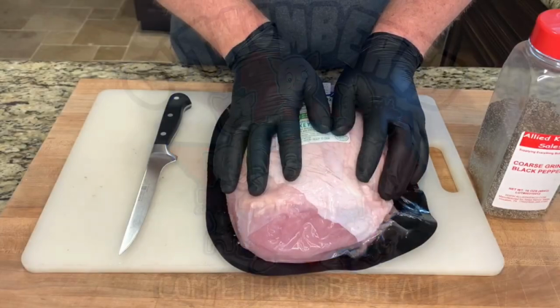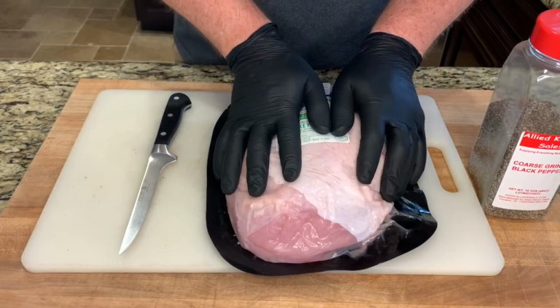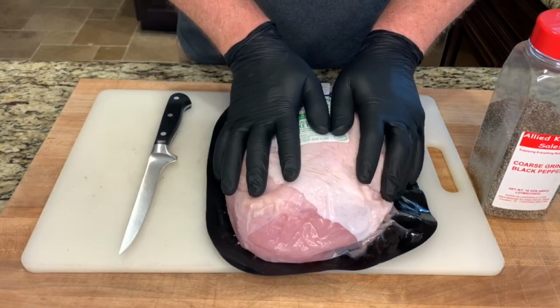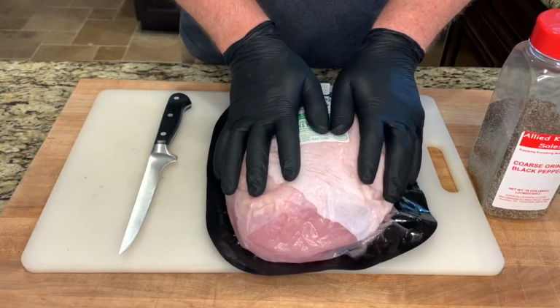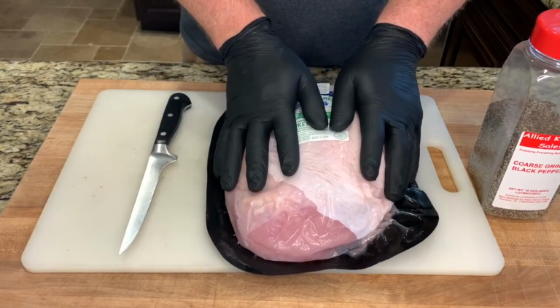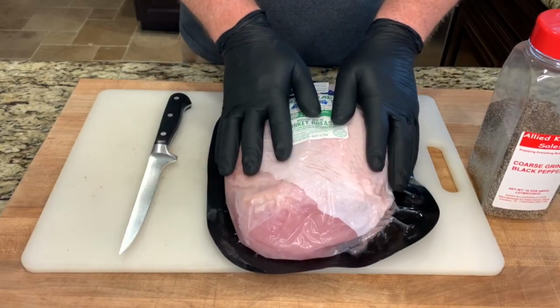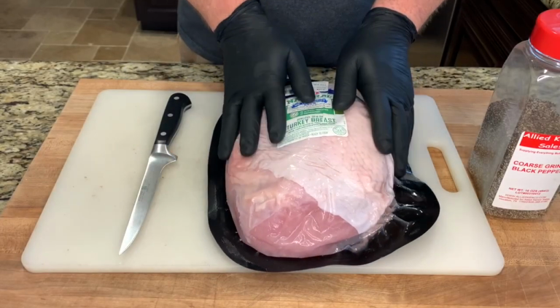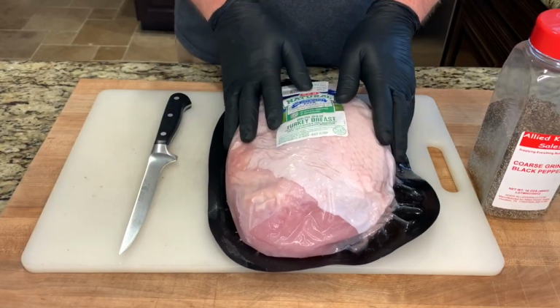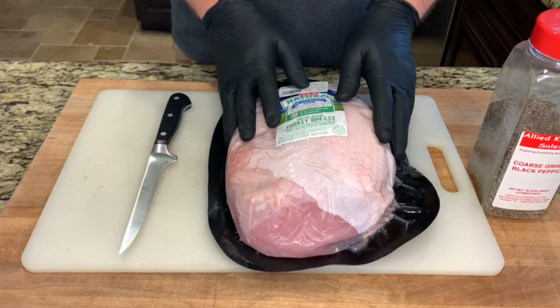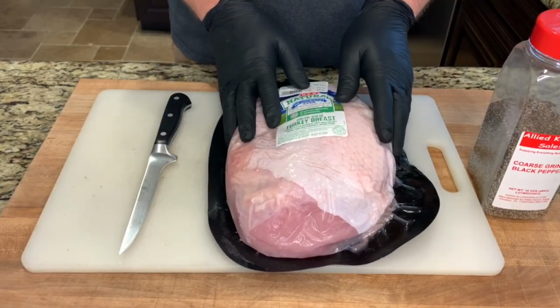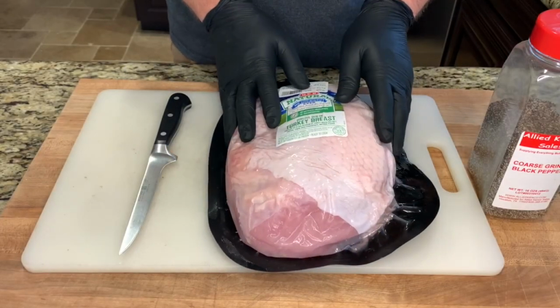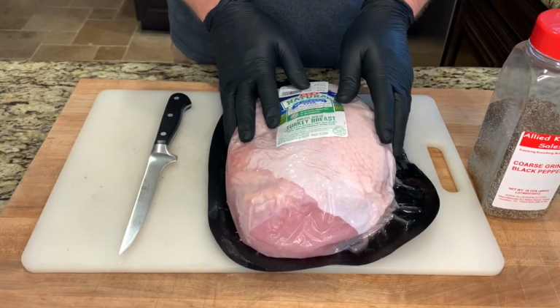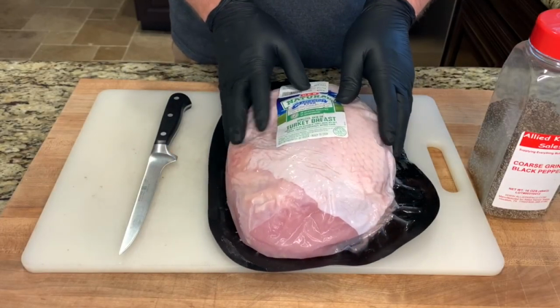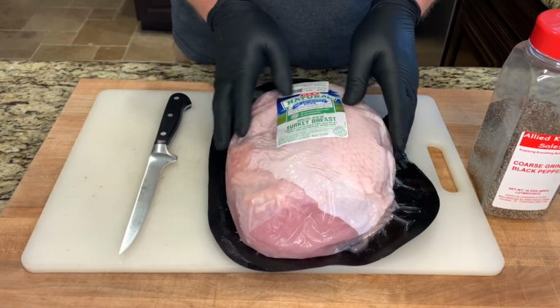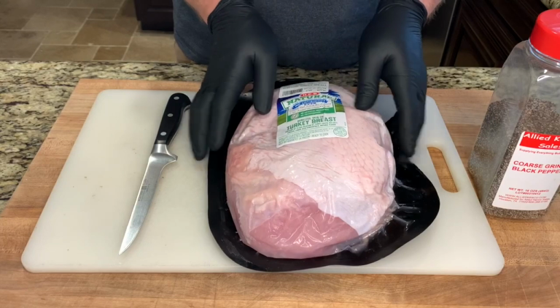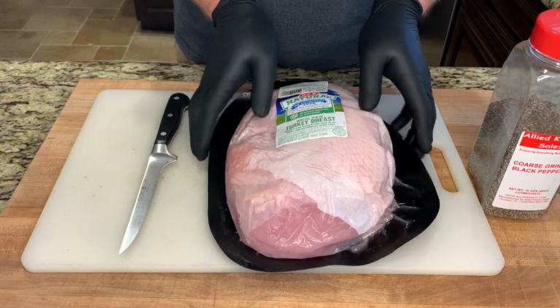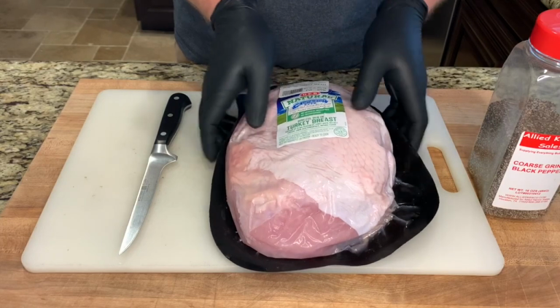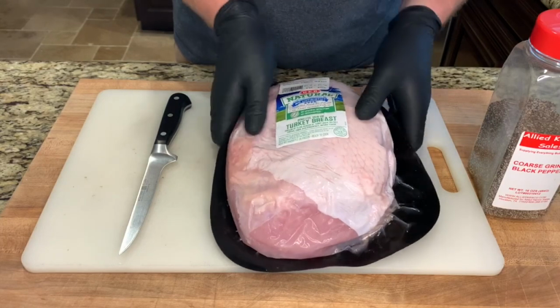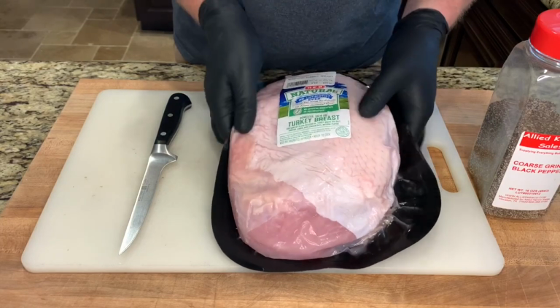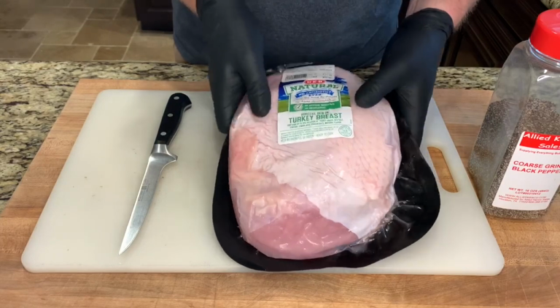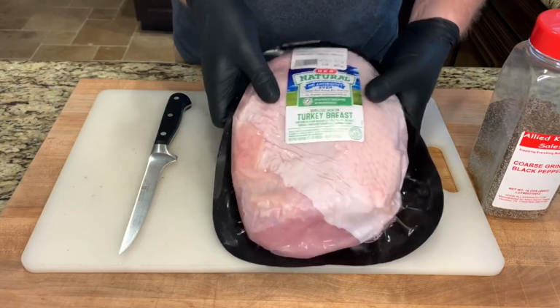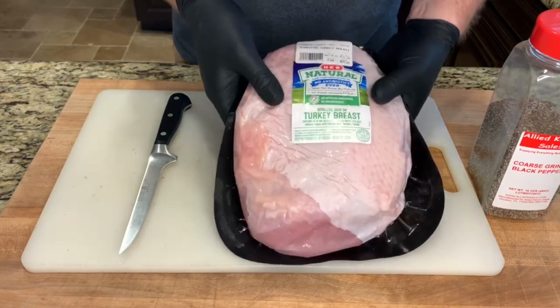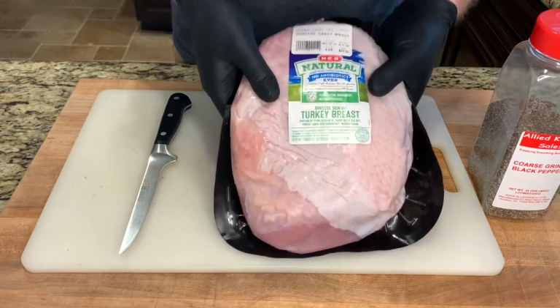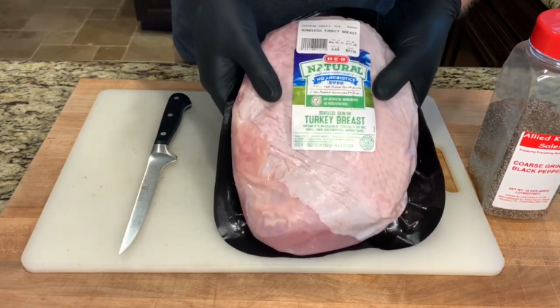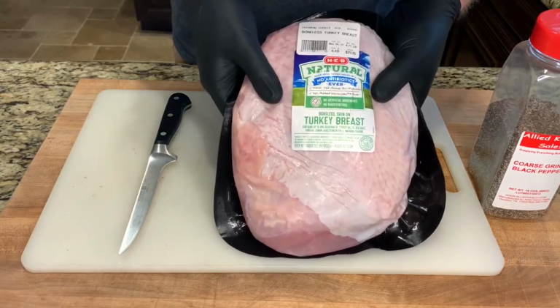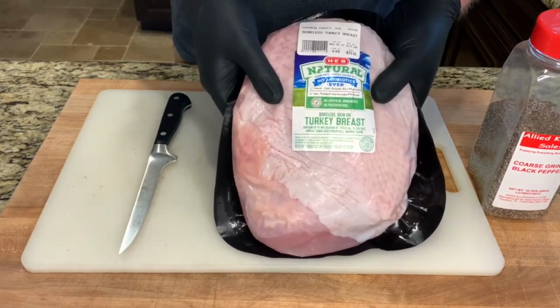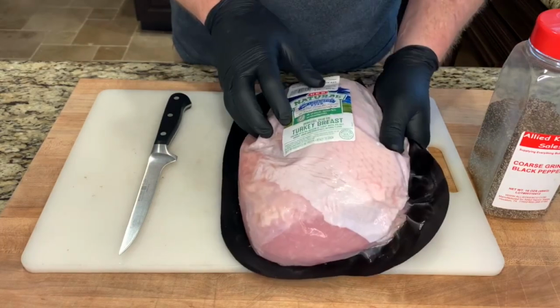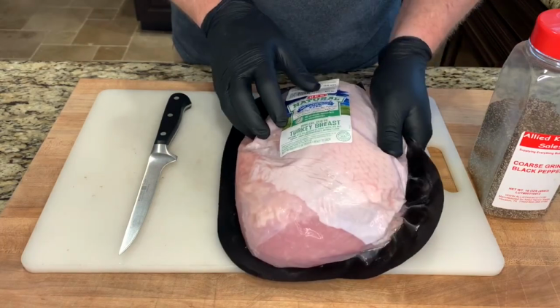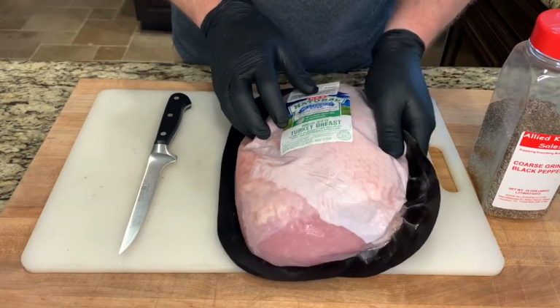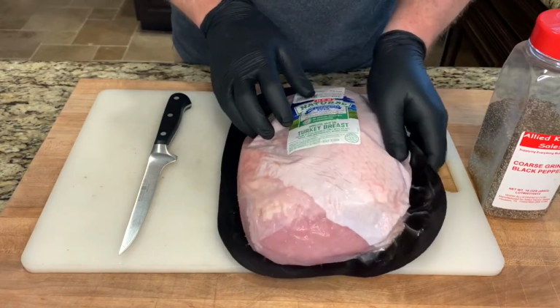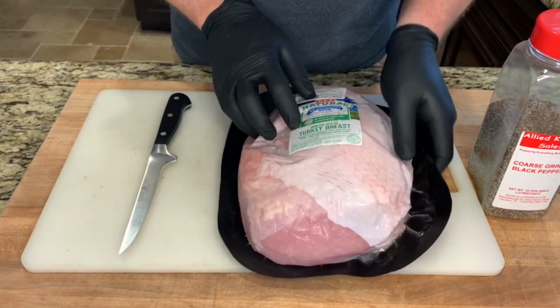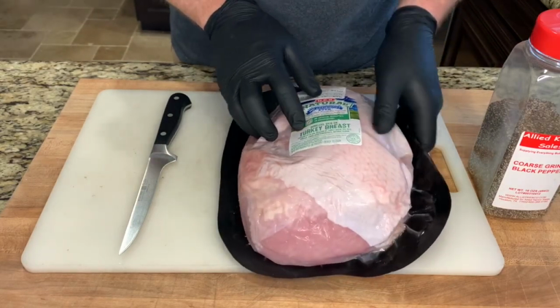Howdy everybody, welcome back to Outnumbered BBQ. Today we'll be smoking a Texas style turkey breast.